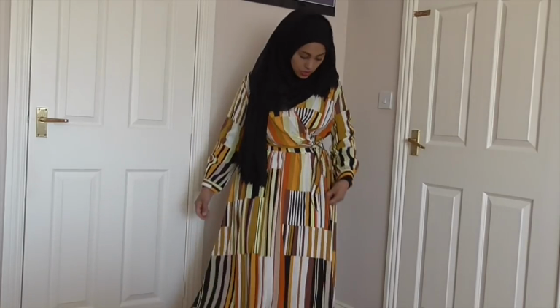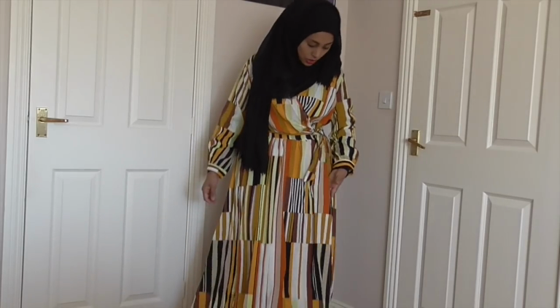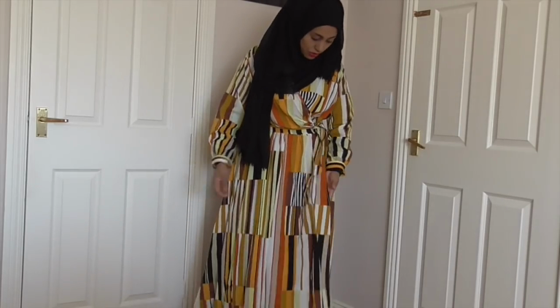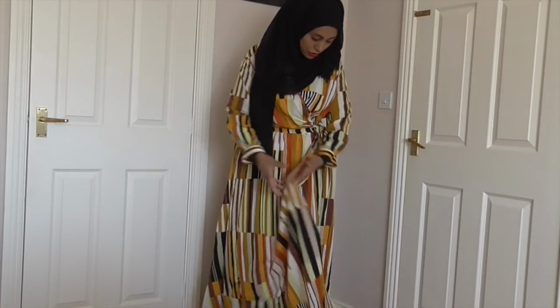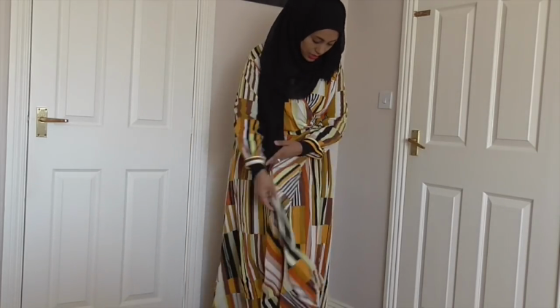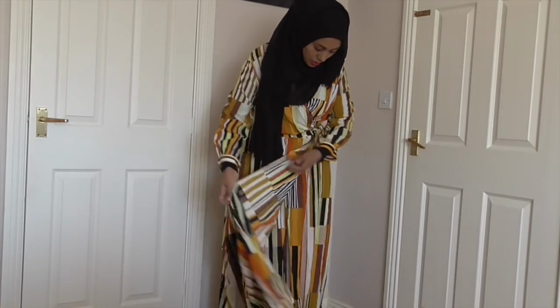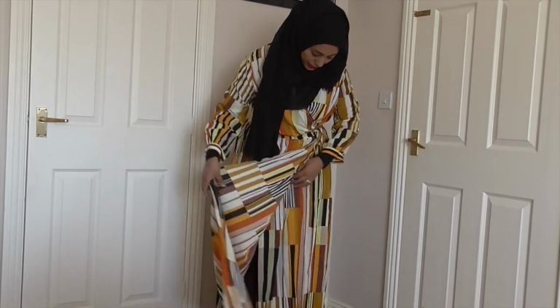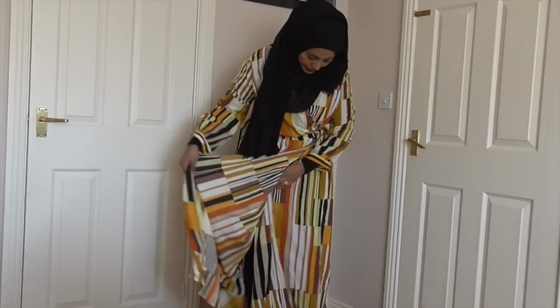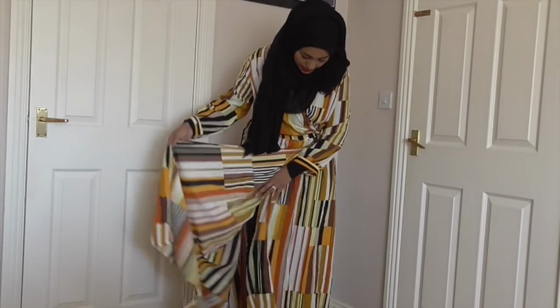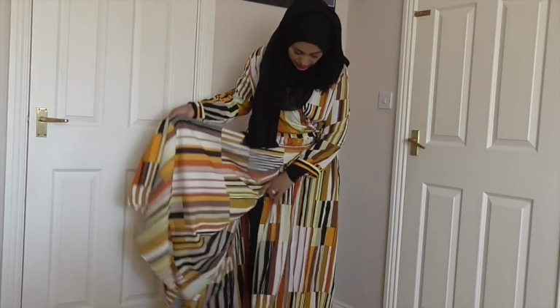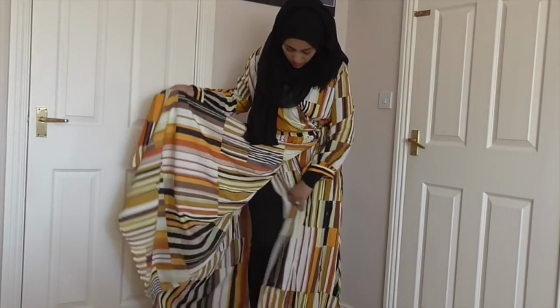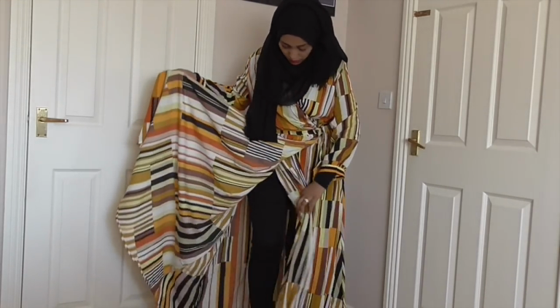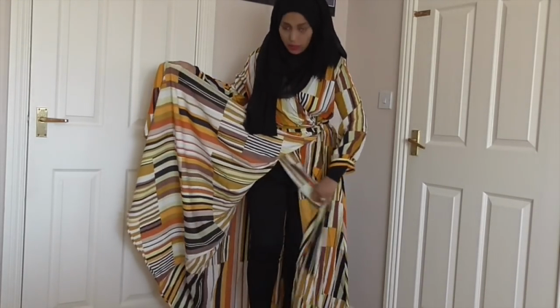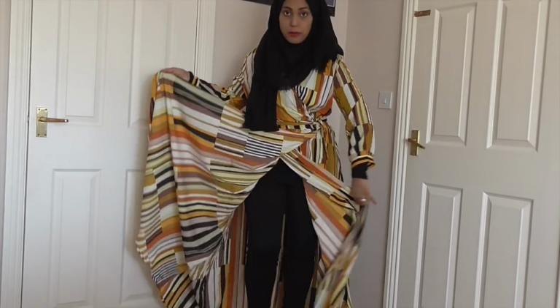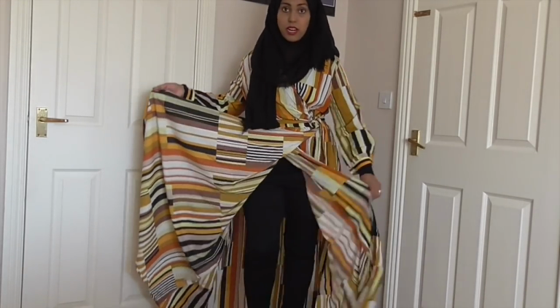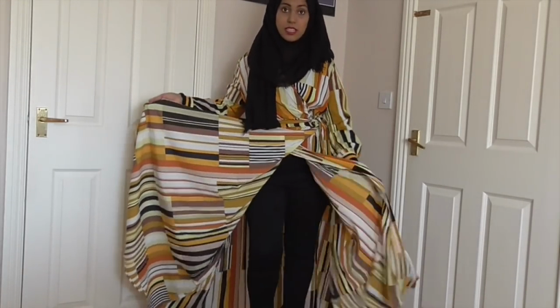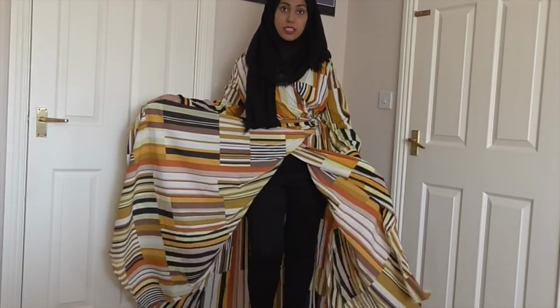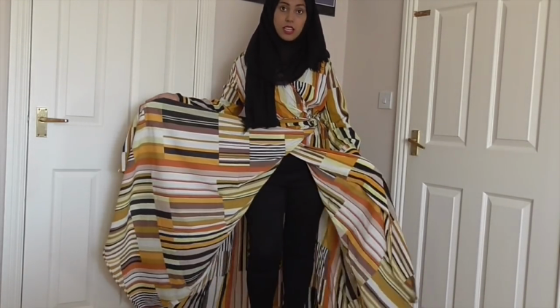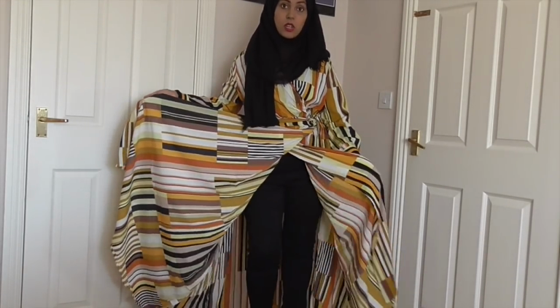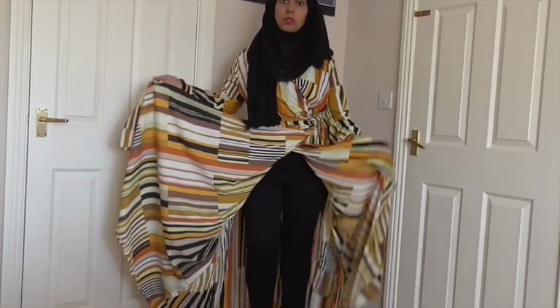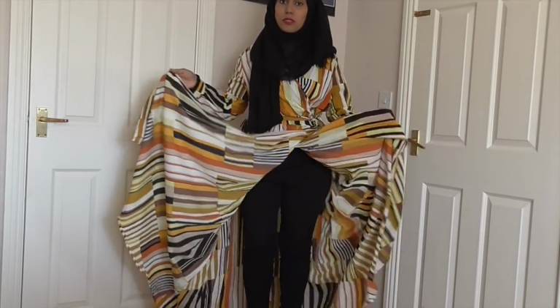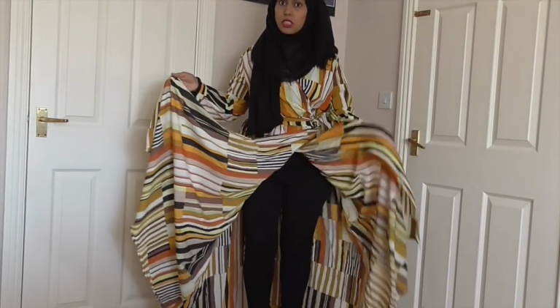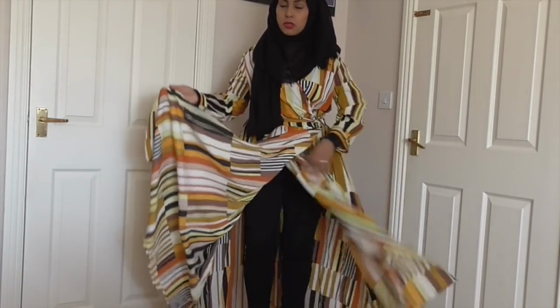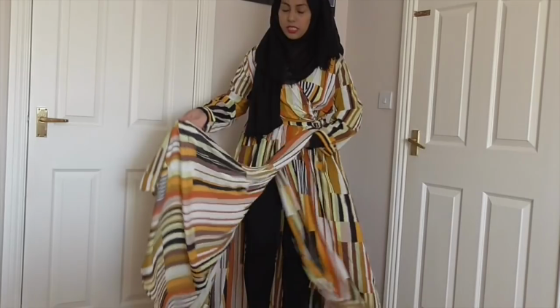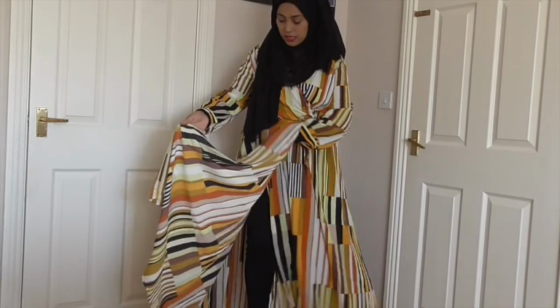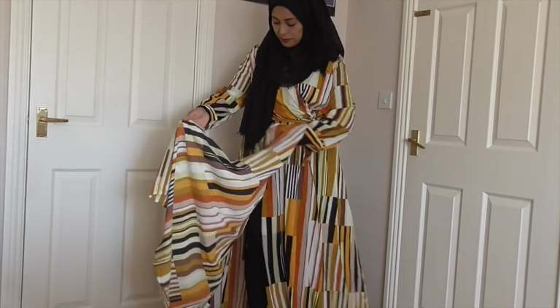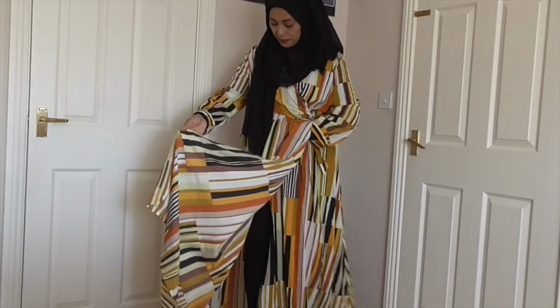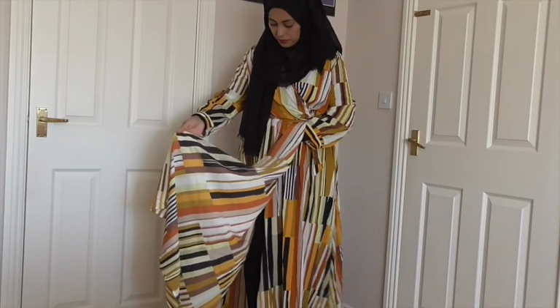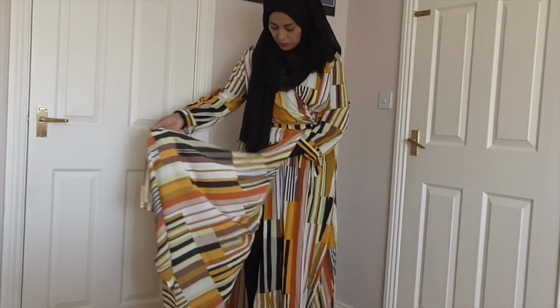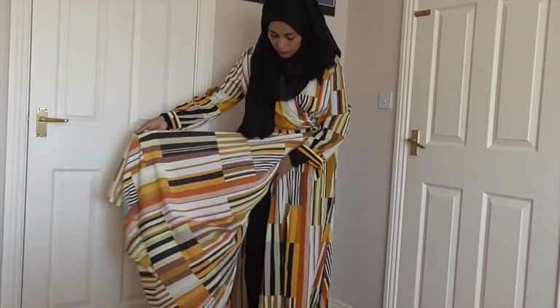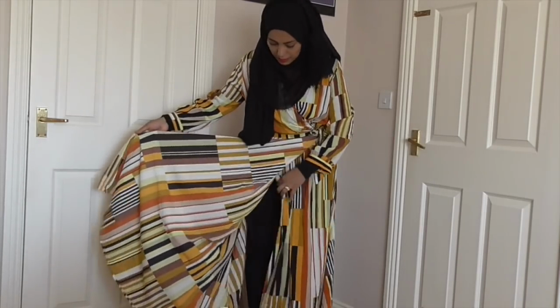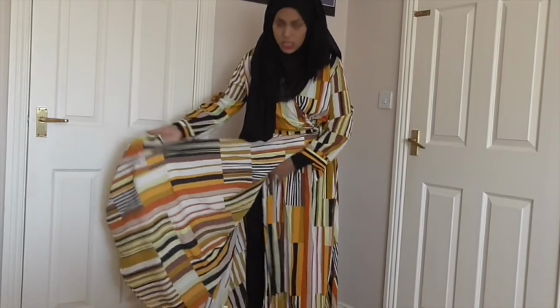This maxi dress is longer than the others — I've got about four-inch heels on and it's still touching the floor. You could probably glam it up to wear it. It's got a lot more width at the bottom so it's really nice and floaty. I've only just noticed it's actually a wrap dress, but it's a closed wrap.